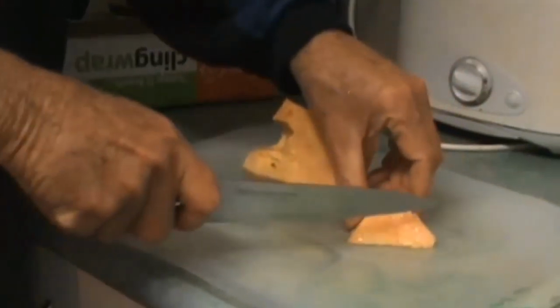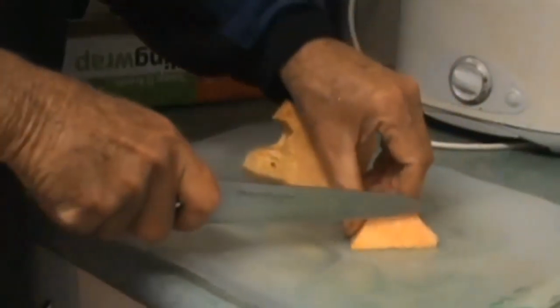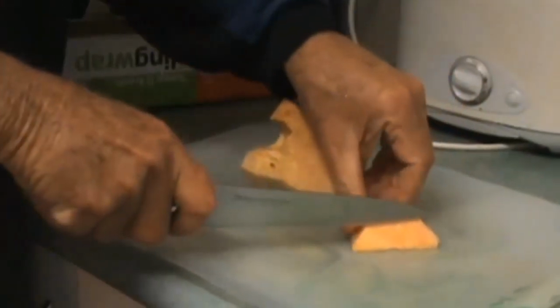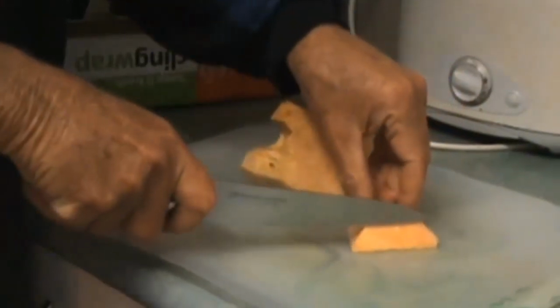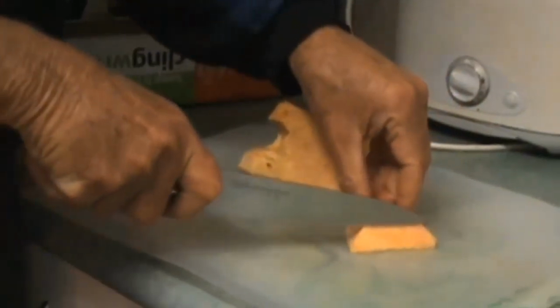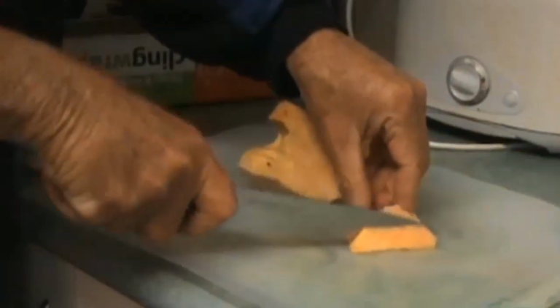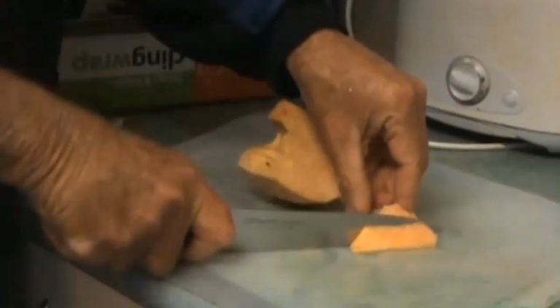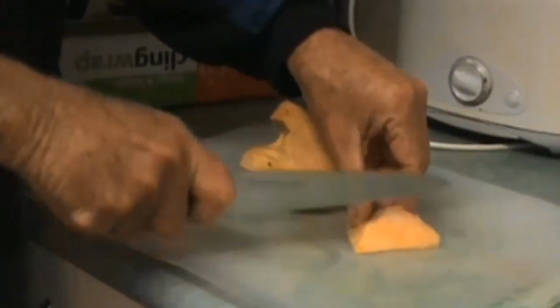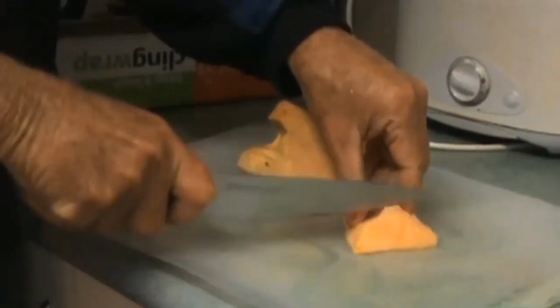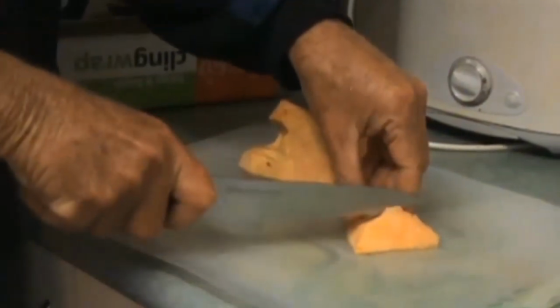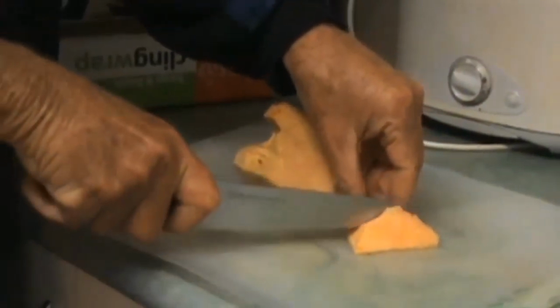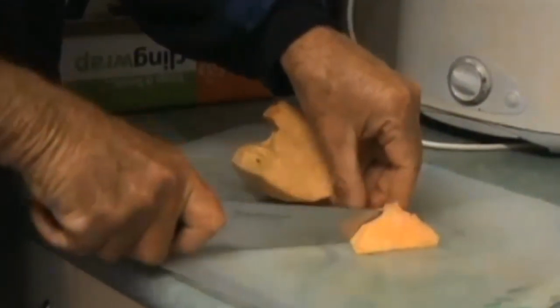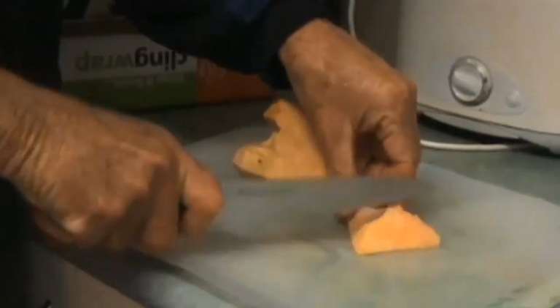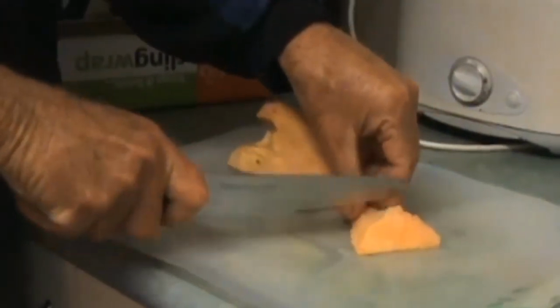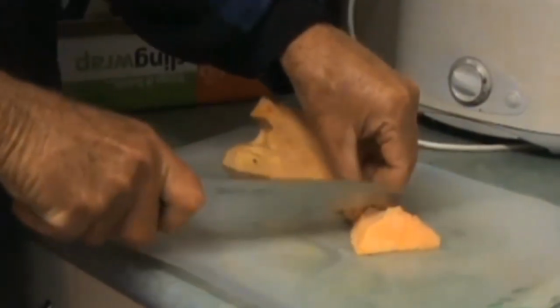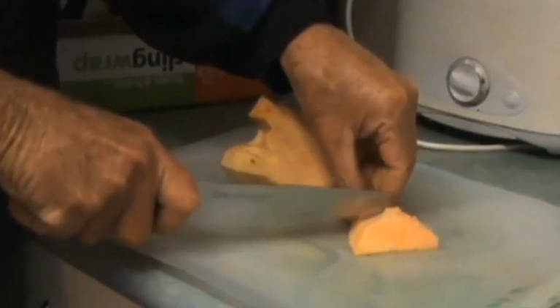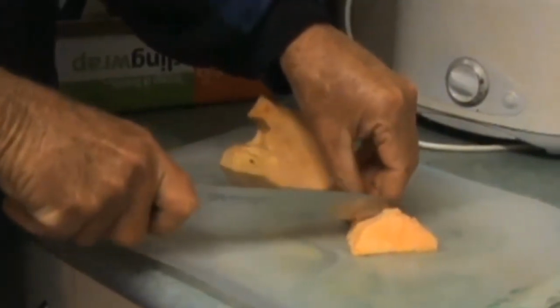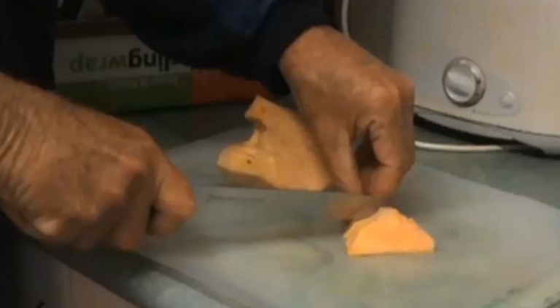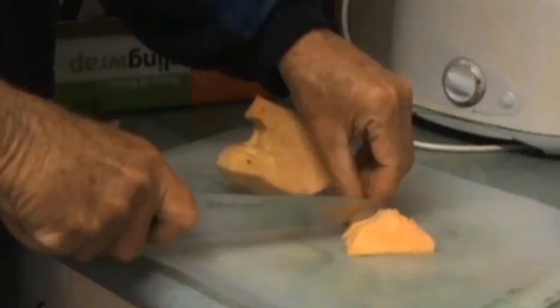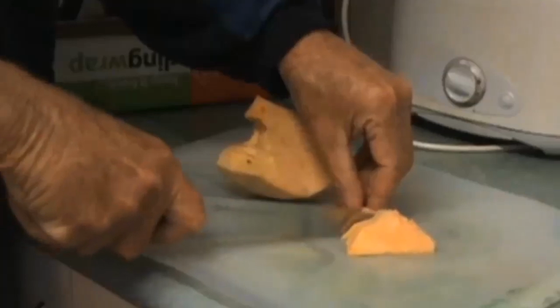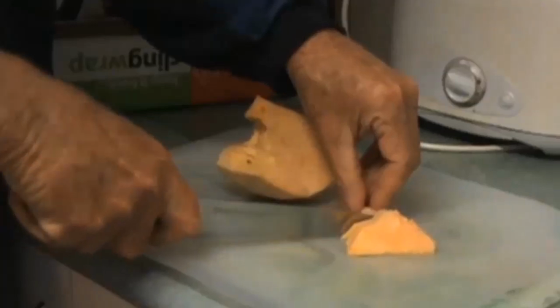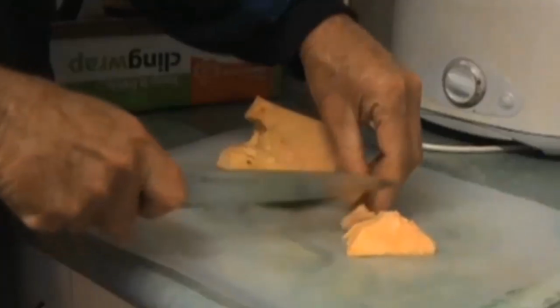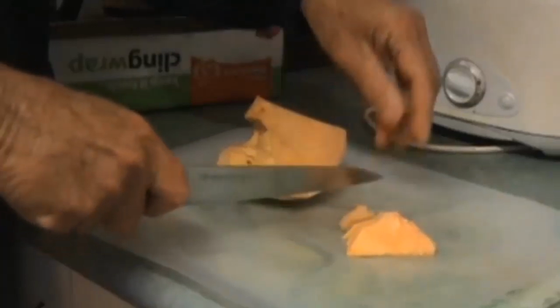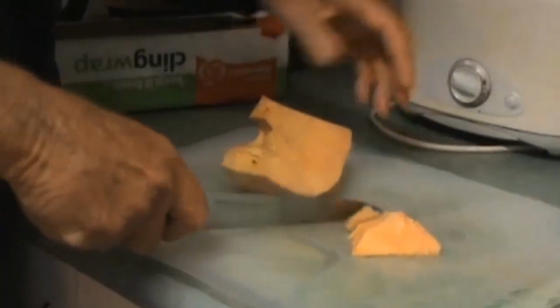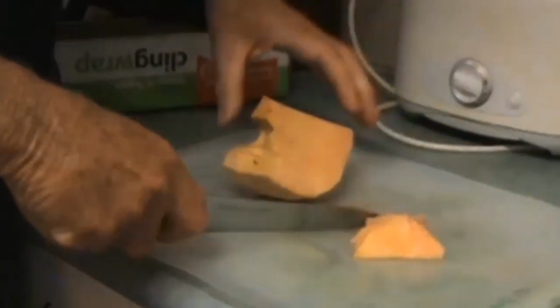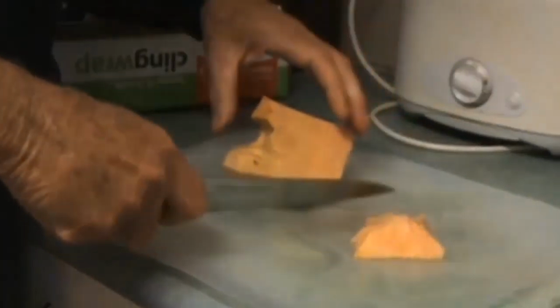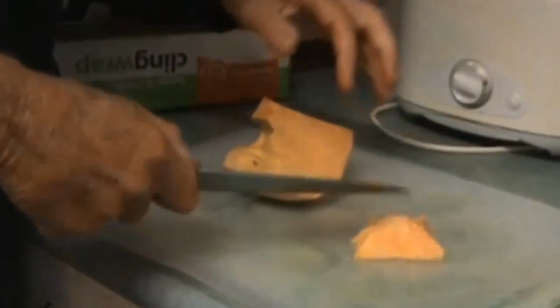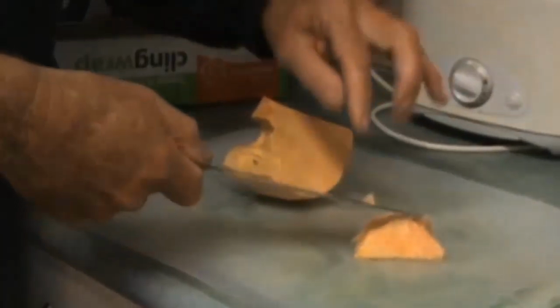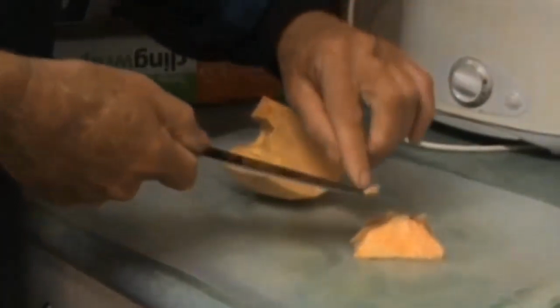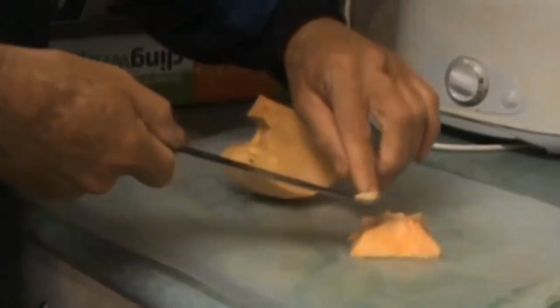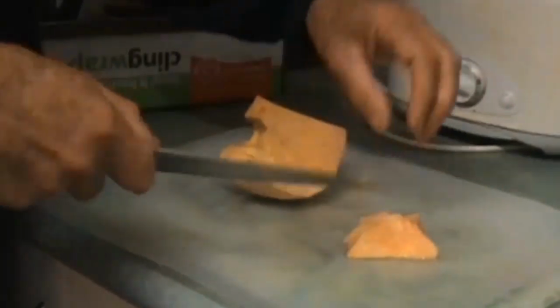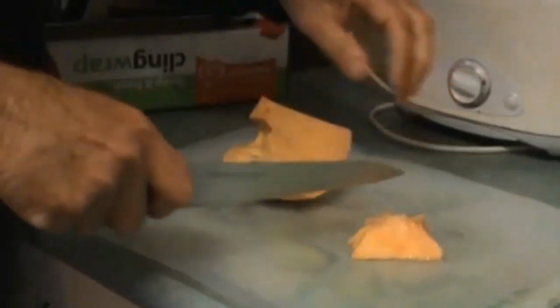Just cutting up into the same size you would if you were making a potato salad, I guess.